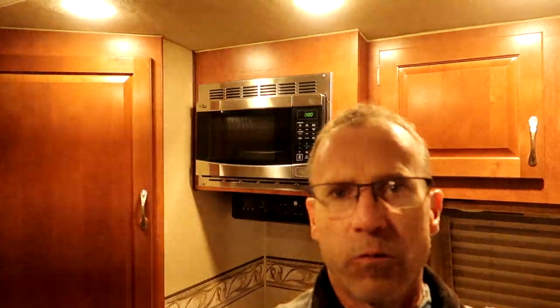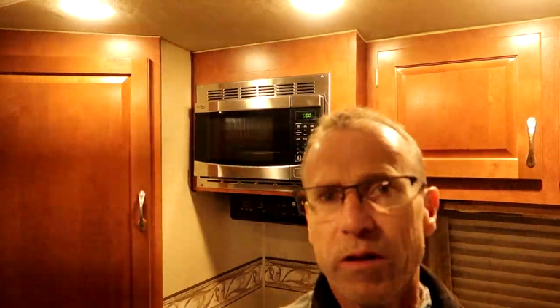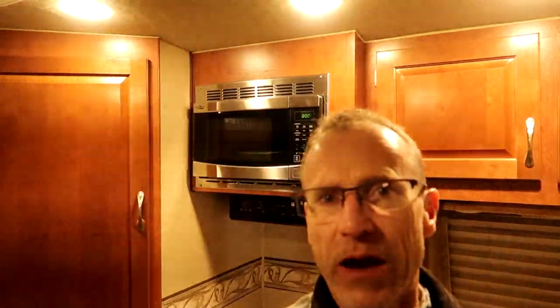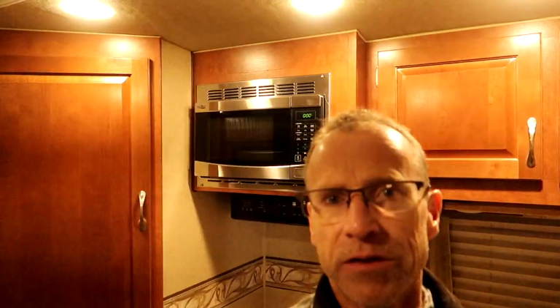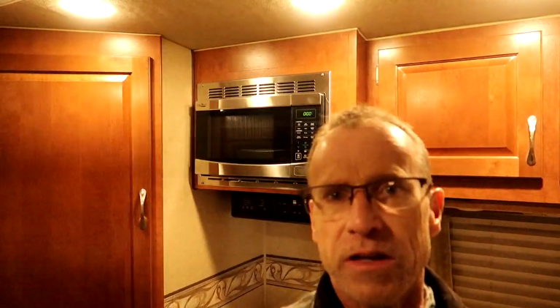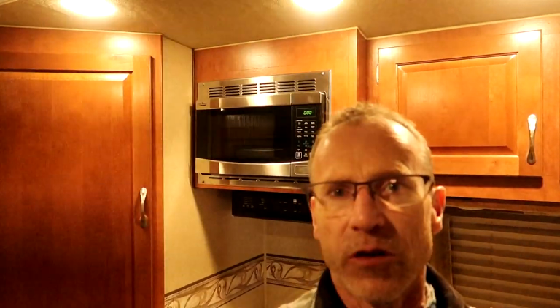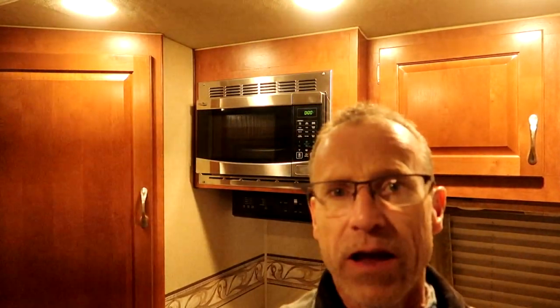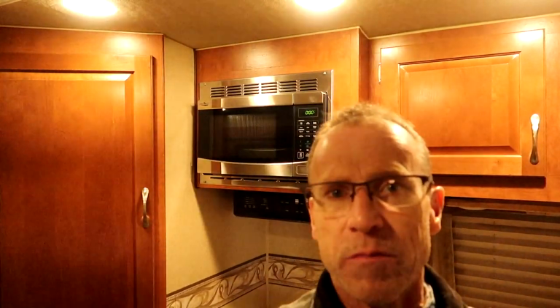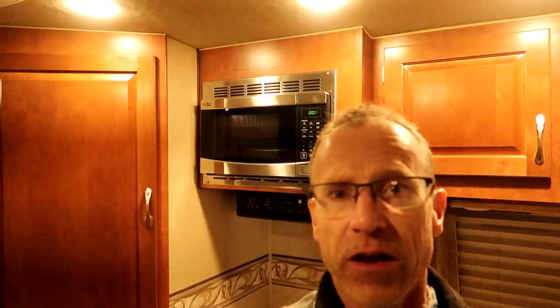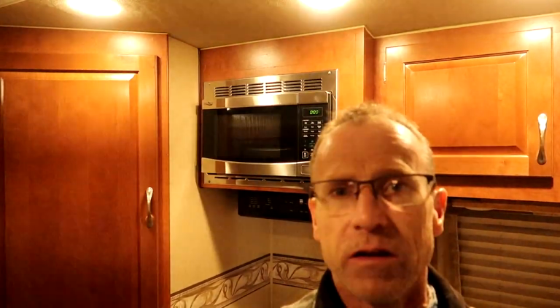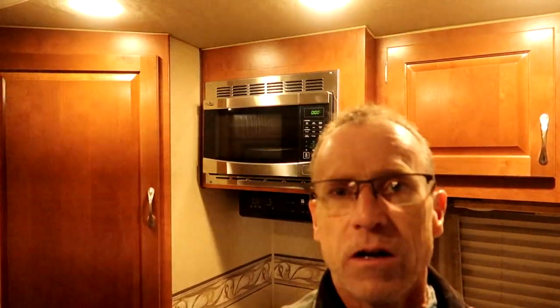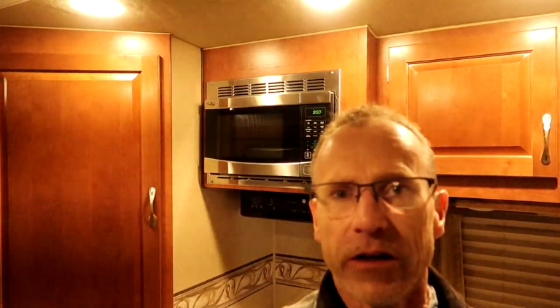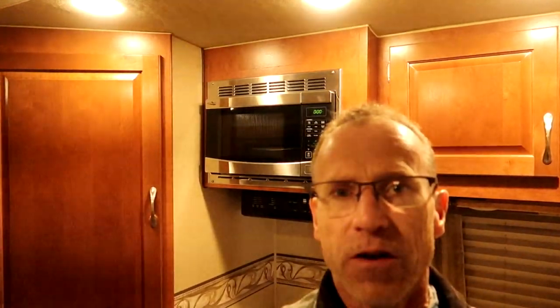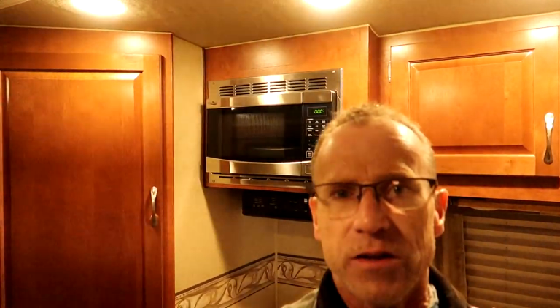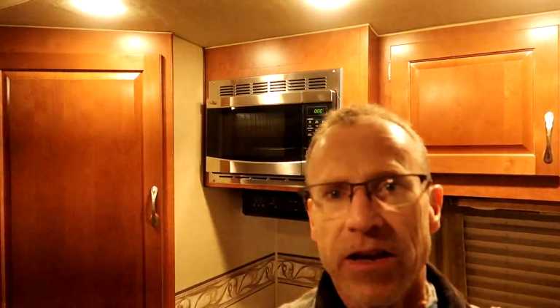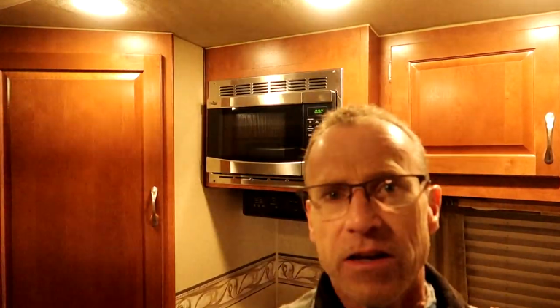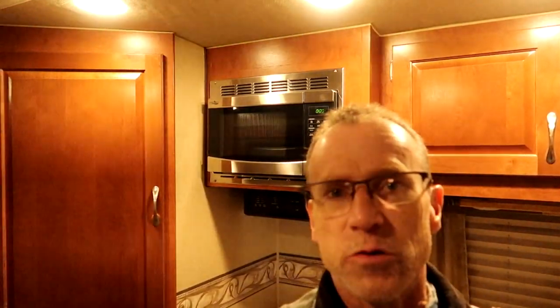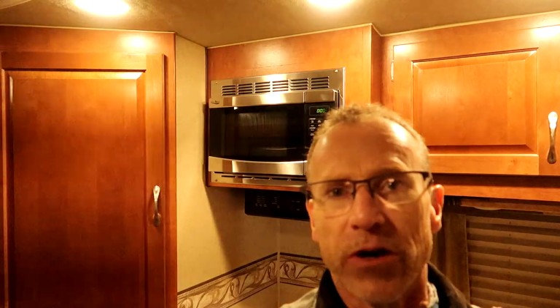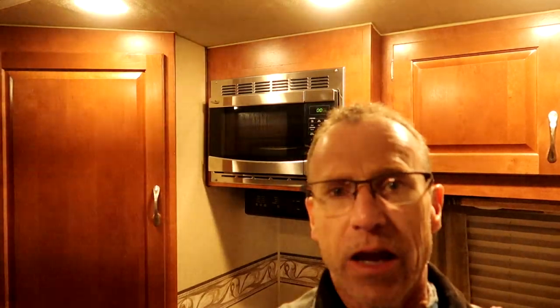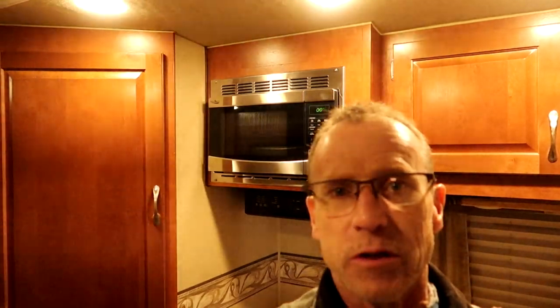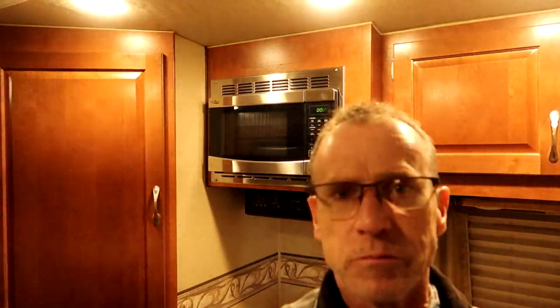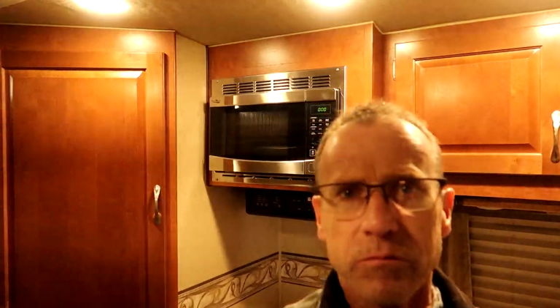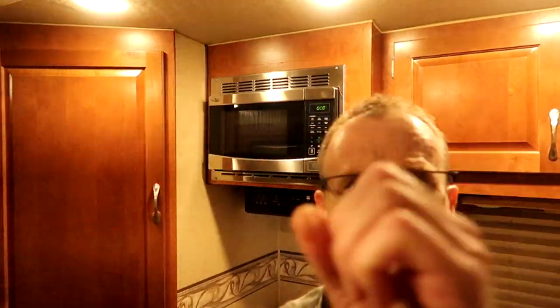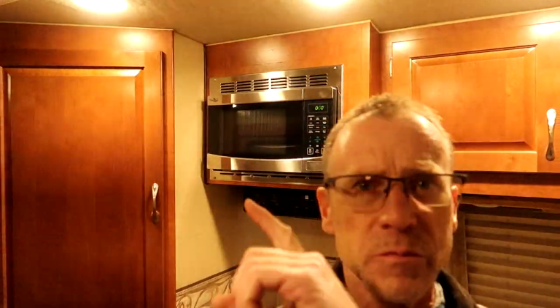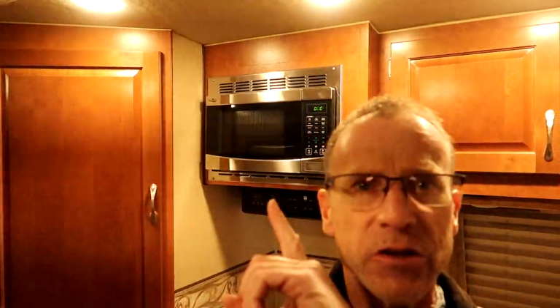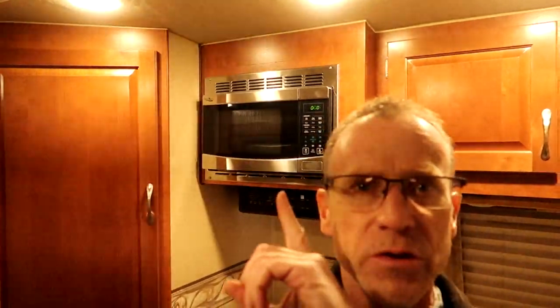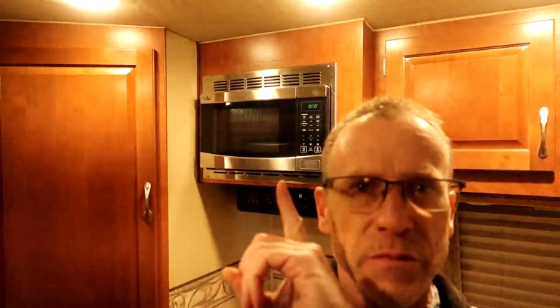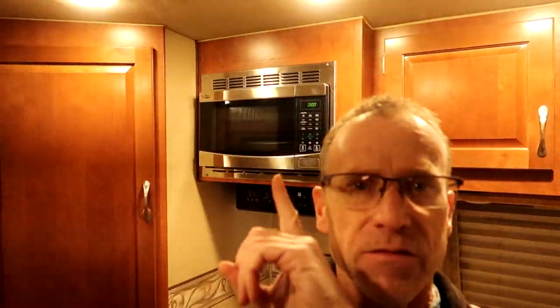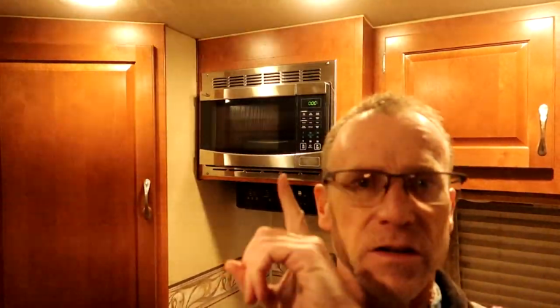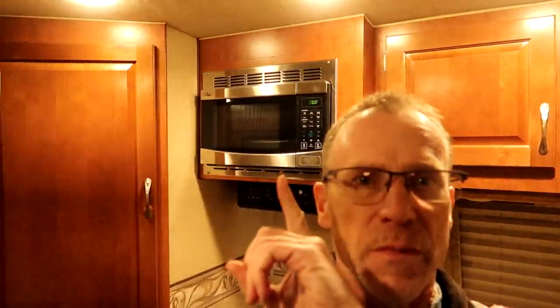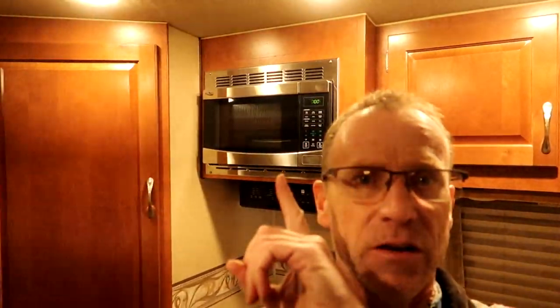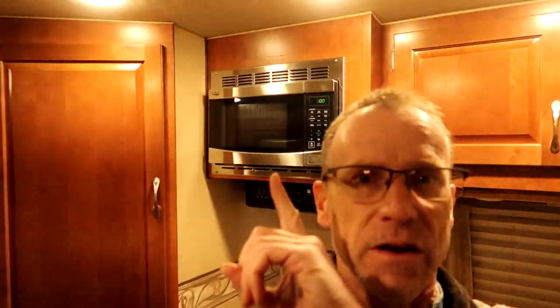Welcome back once again. I am in my Arctic Fox 992 truck camper and I'm going to show you something I've done to the microwave.